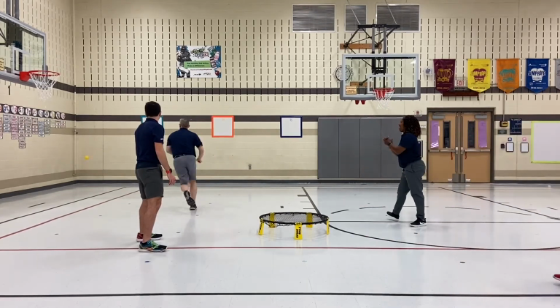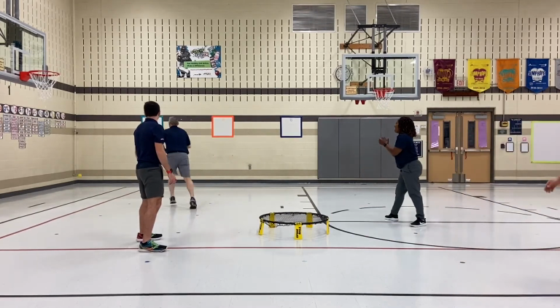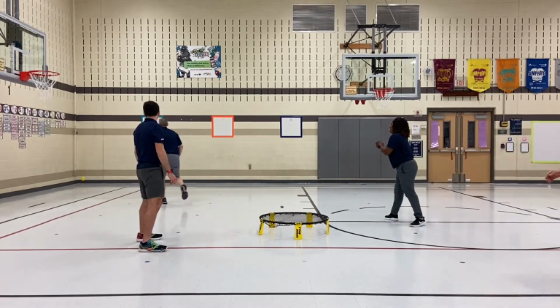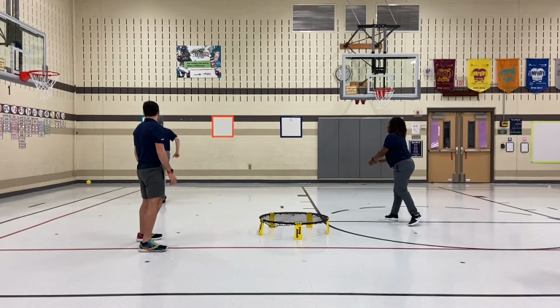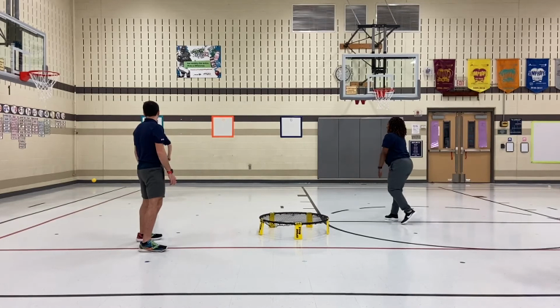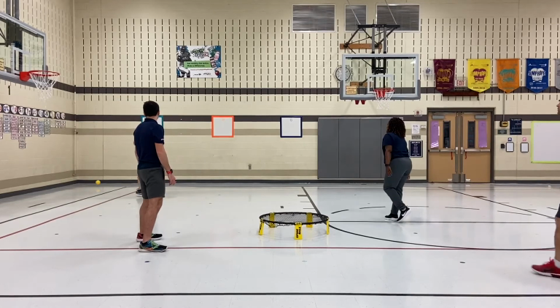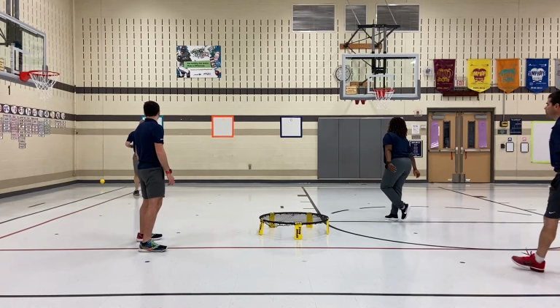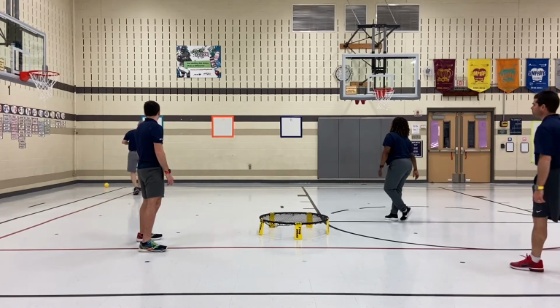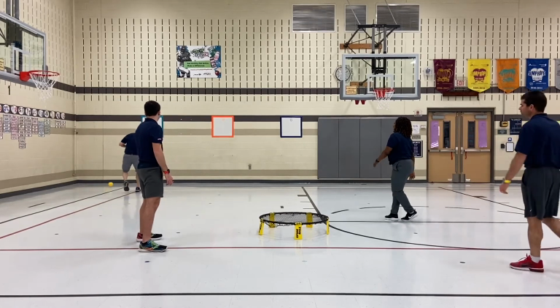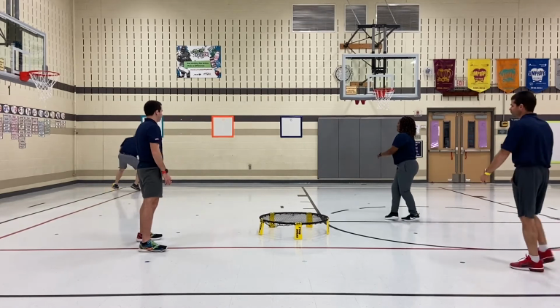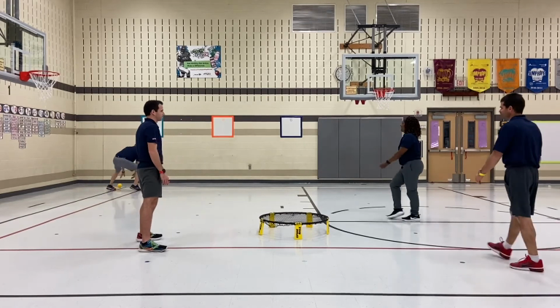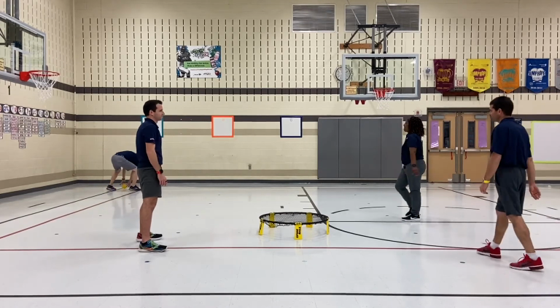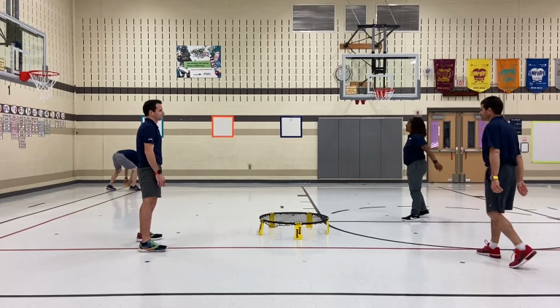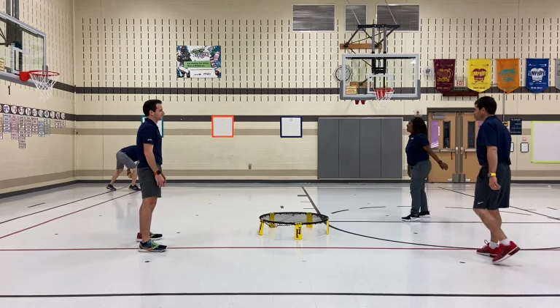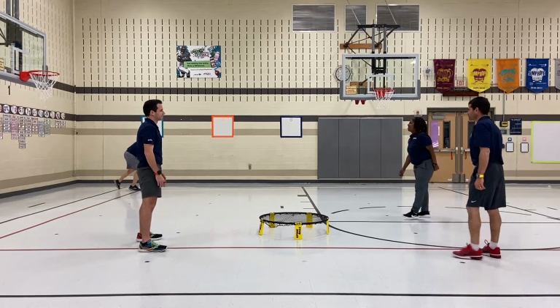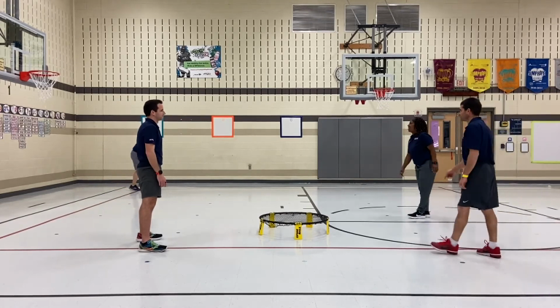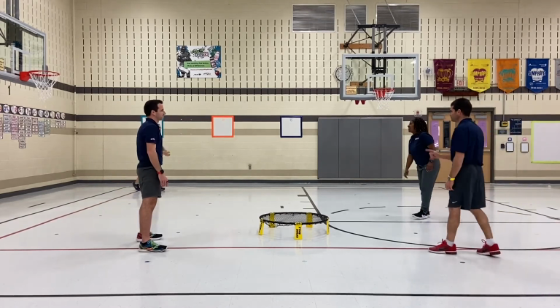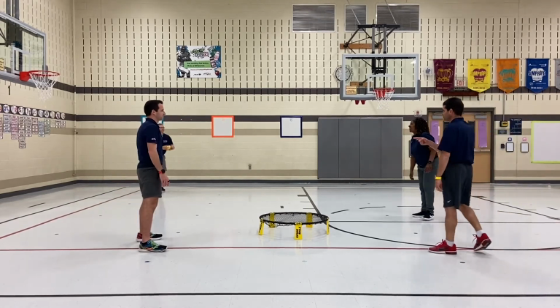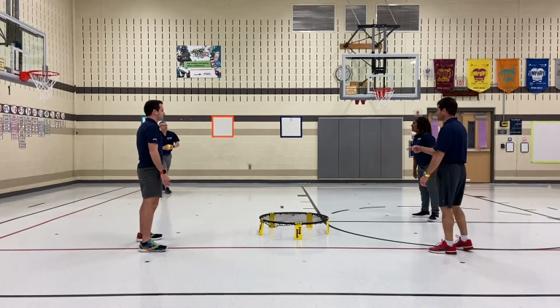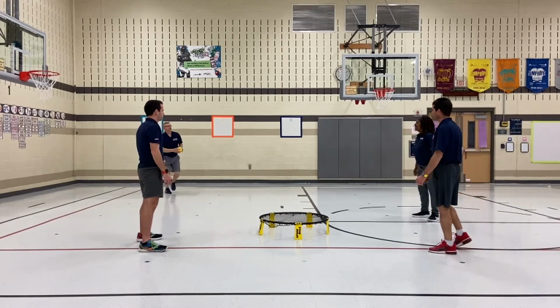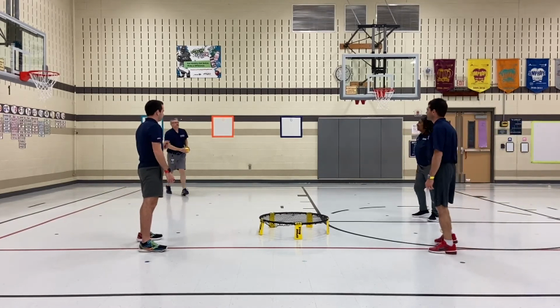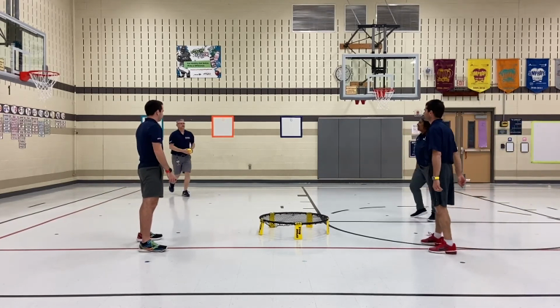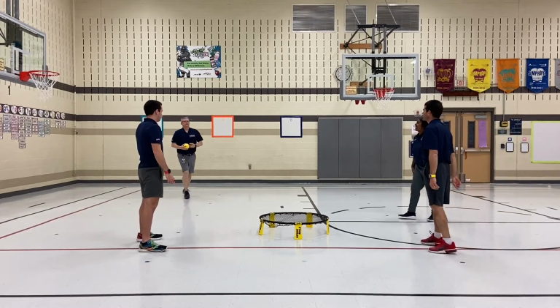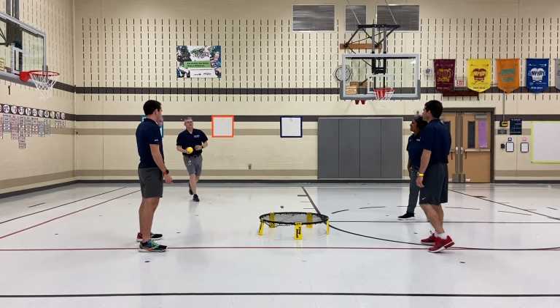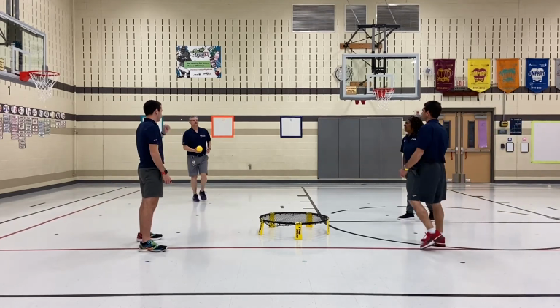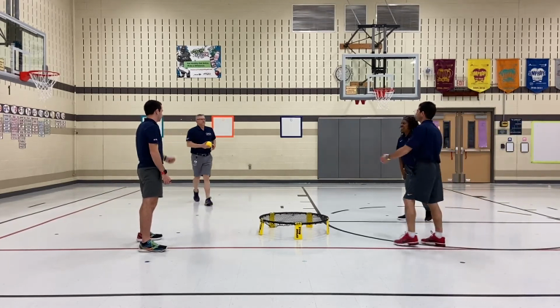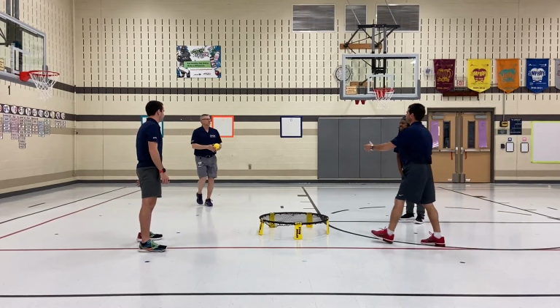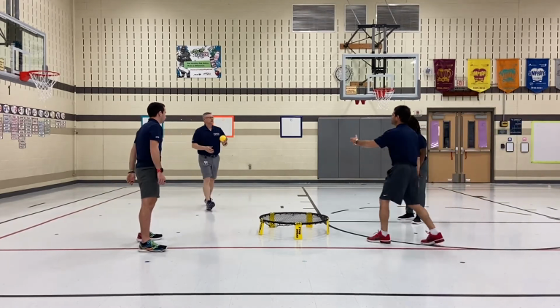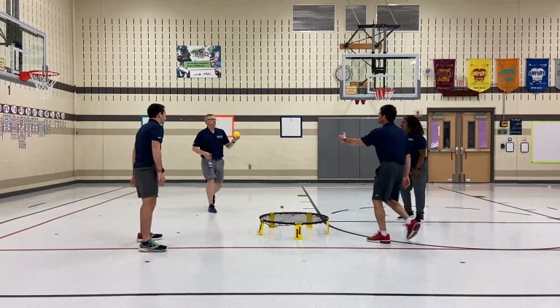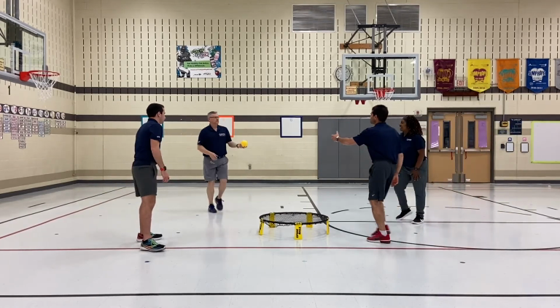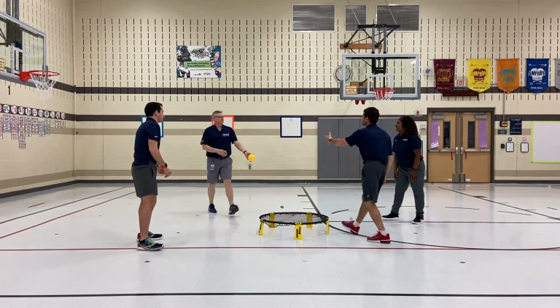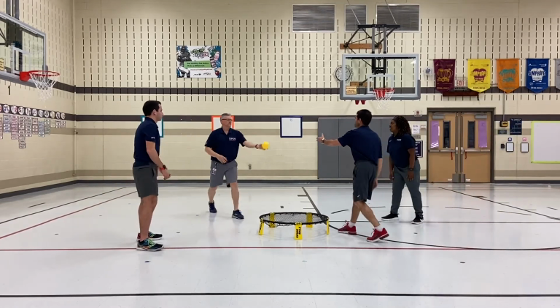Hit the edge of the spike ball net, so the point would still go to Victor and Jason, and now it's their serve.